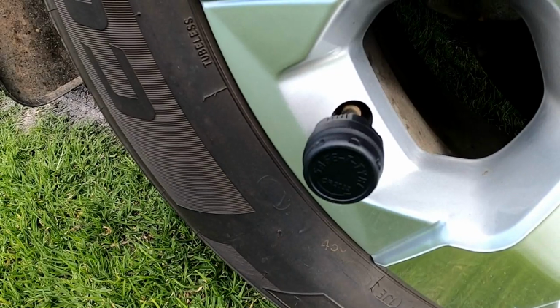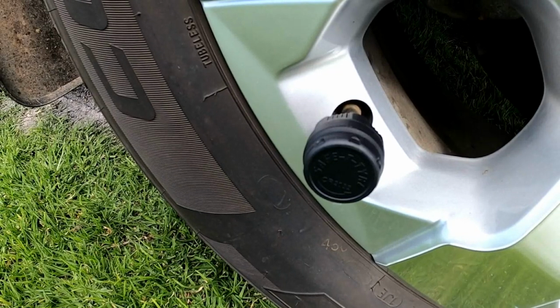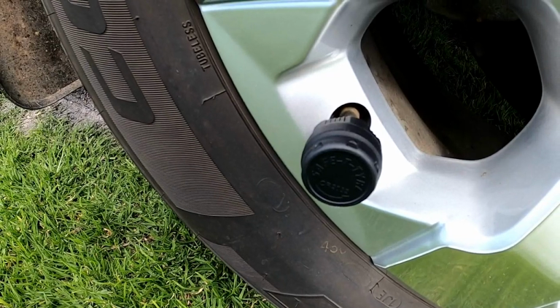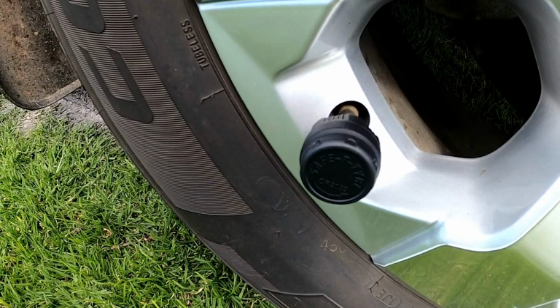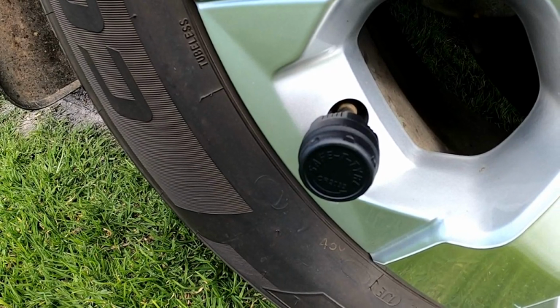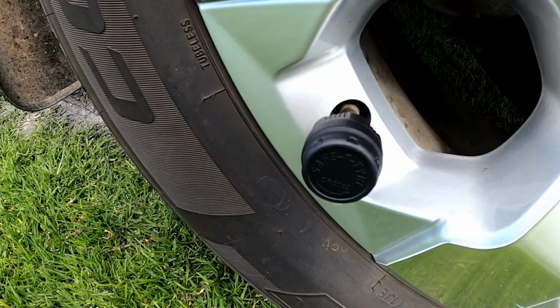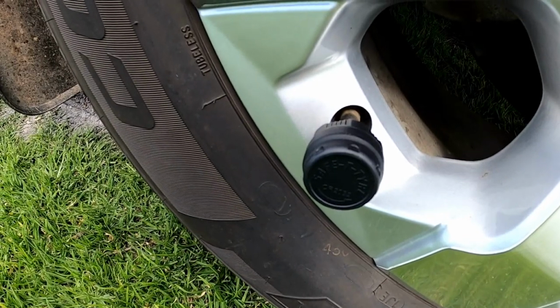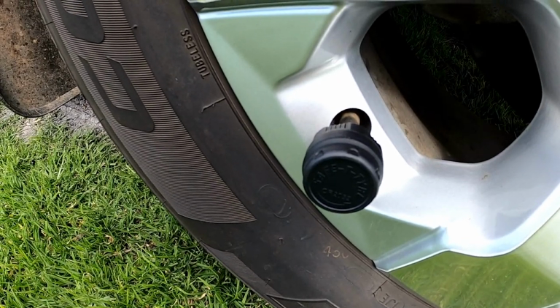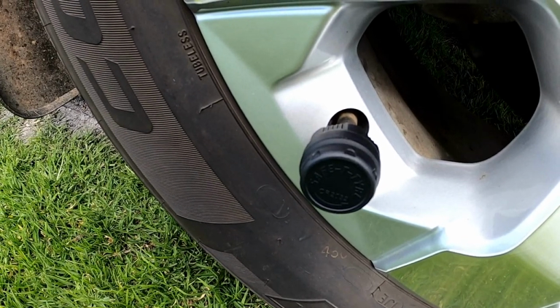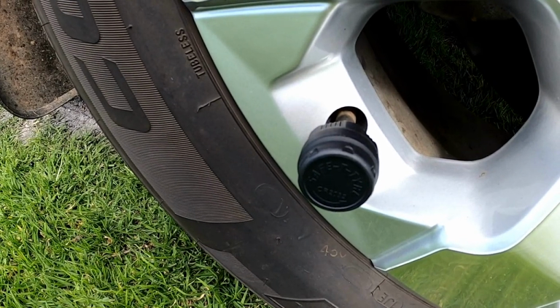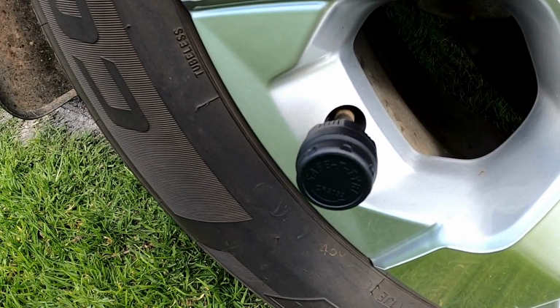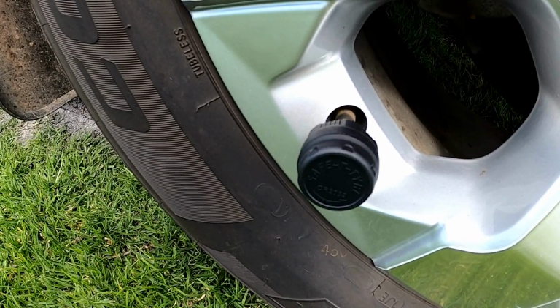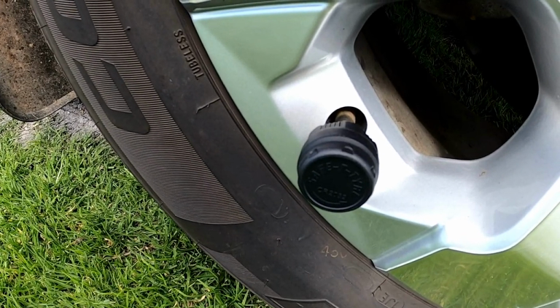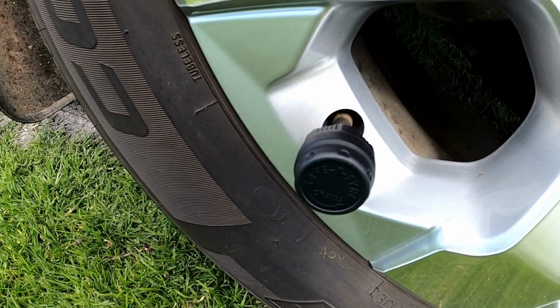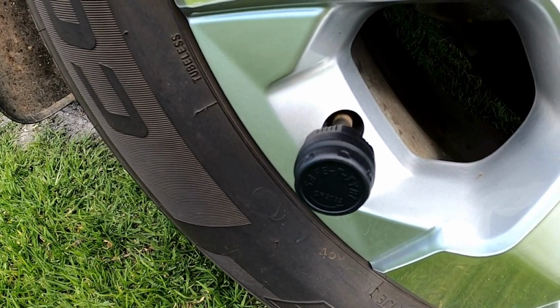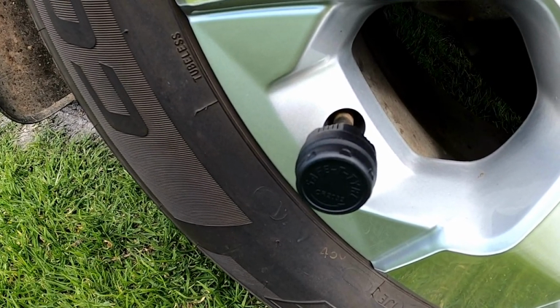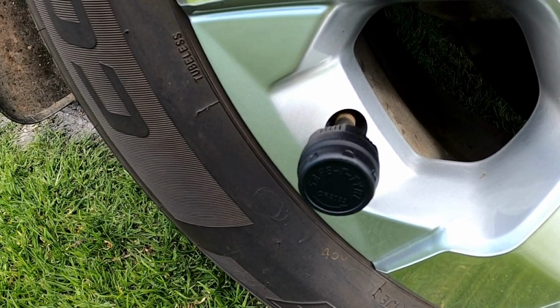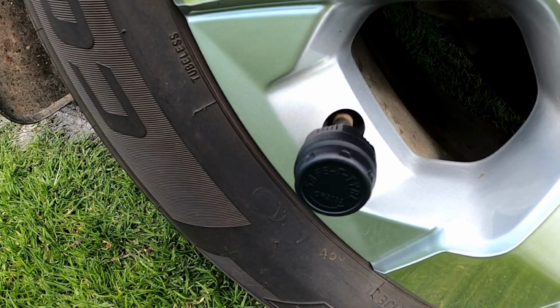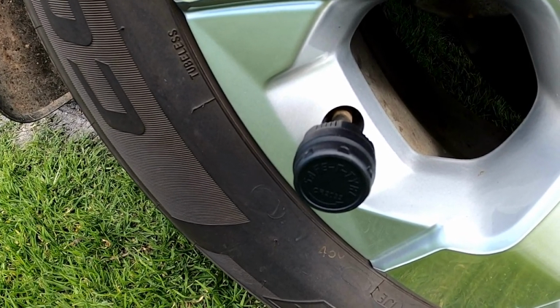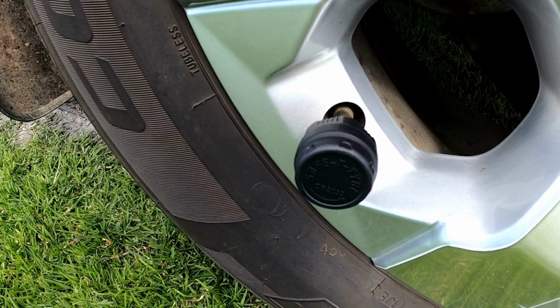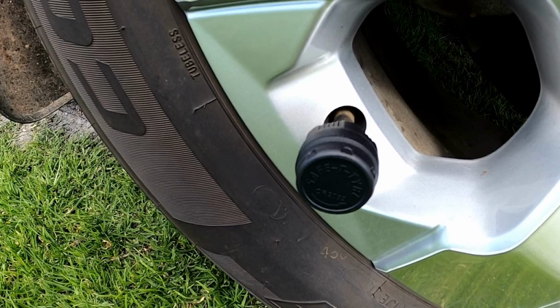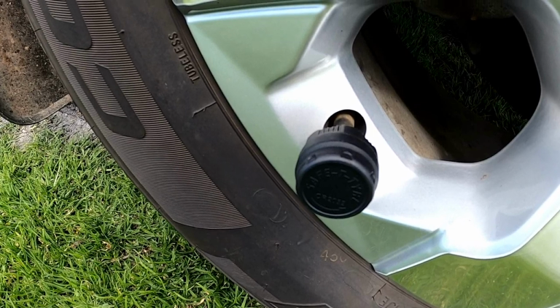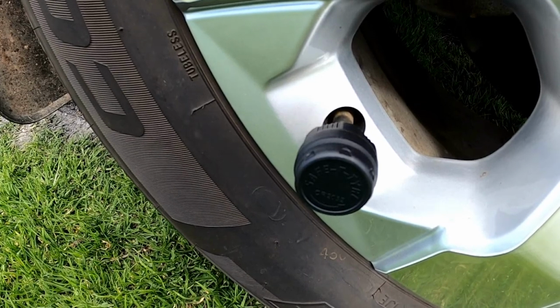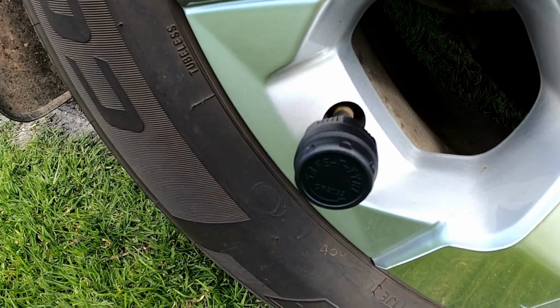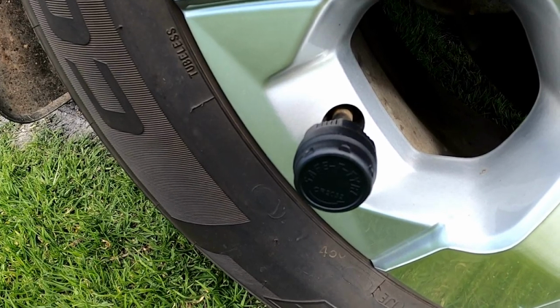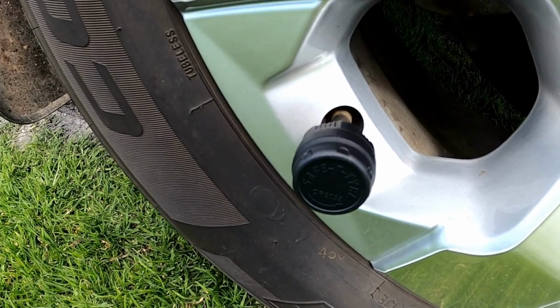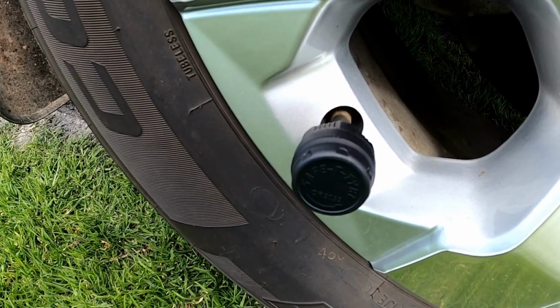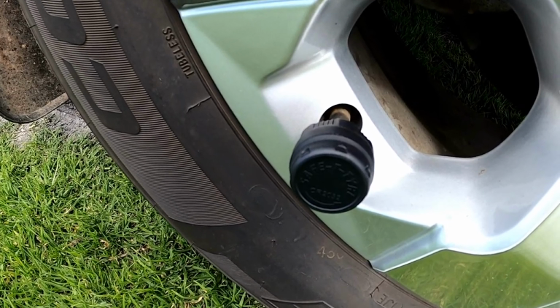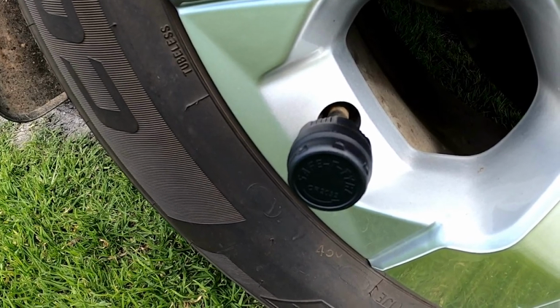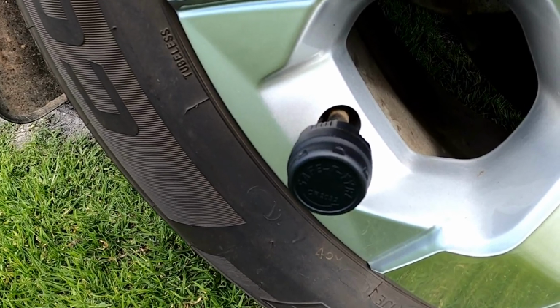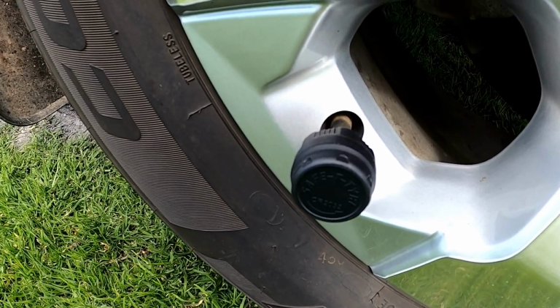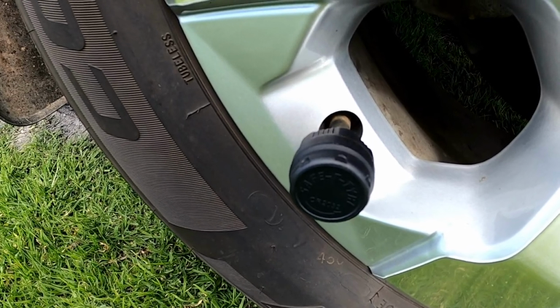With all our tyres on the caravan and the tow vehicle, we've got a tyre monitoring system which I'll show you shortly.